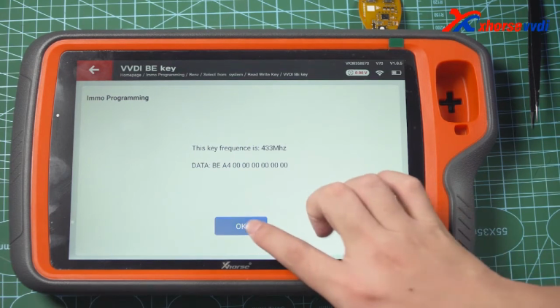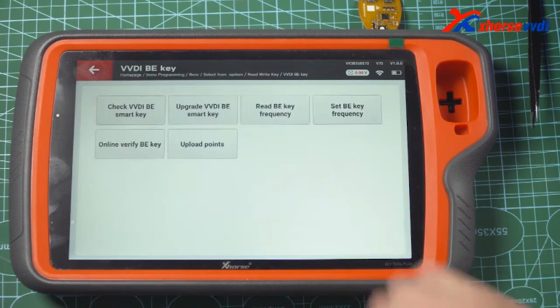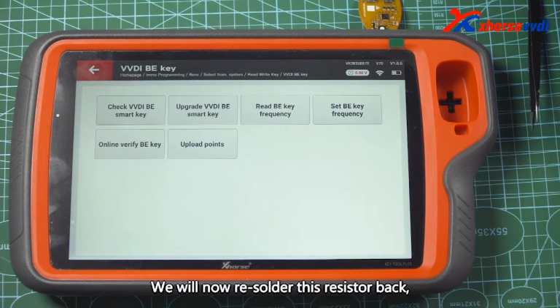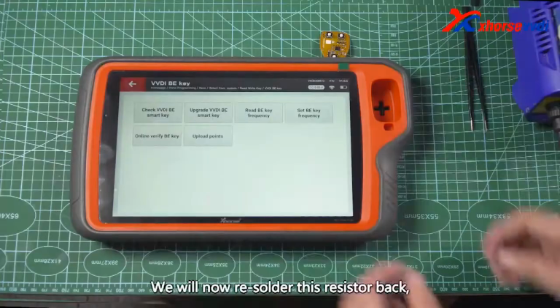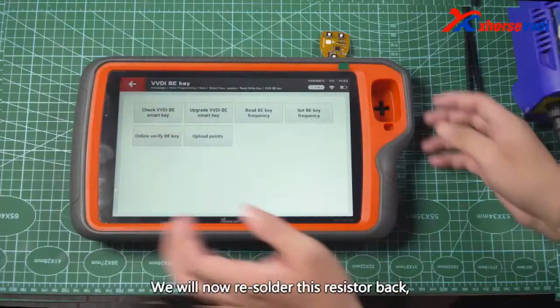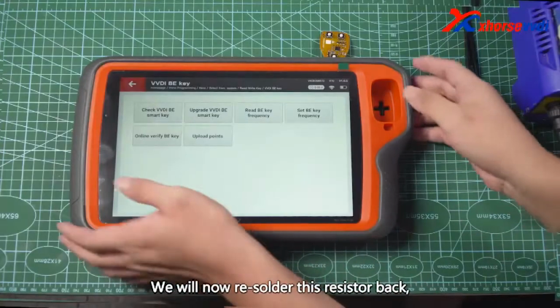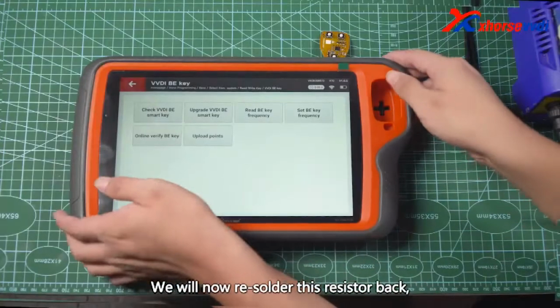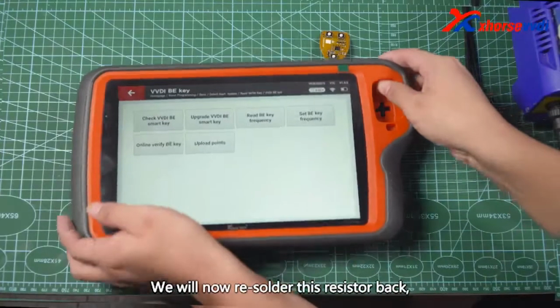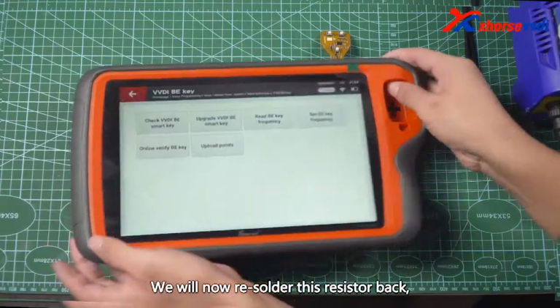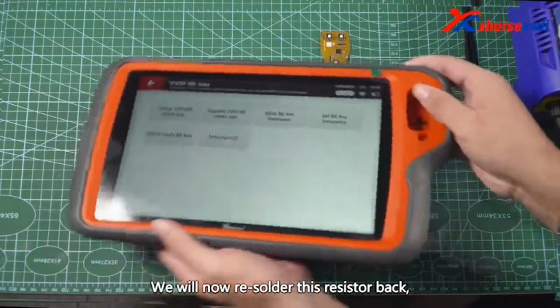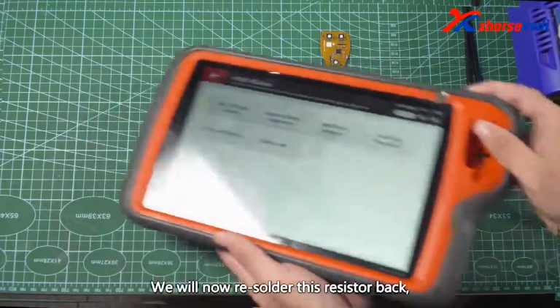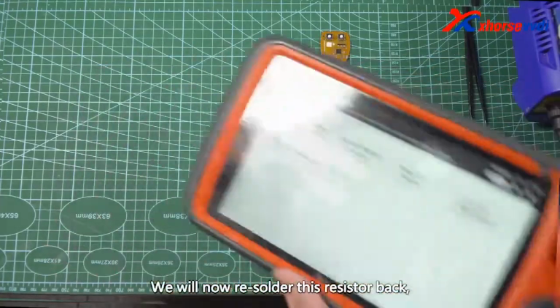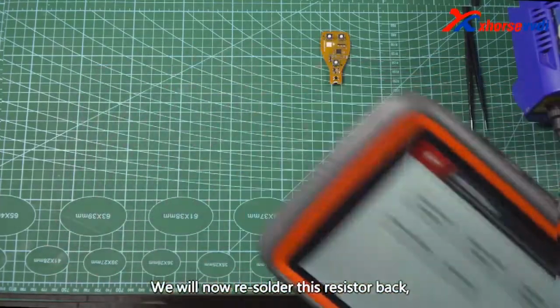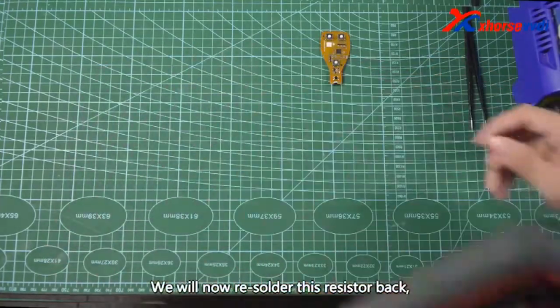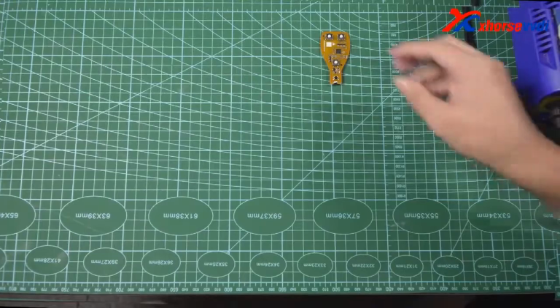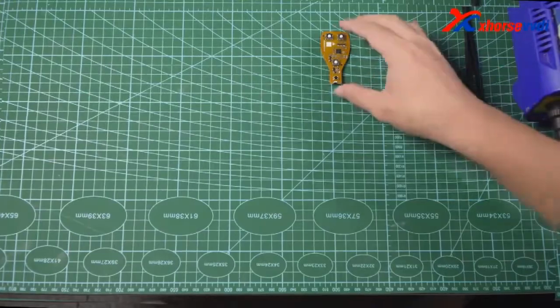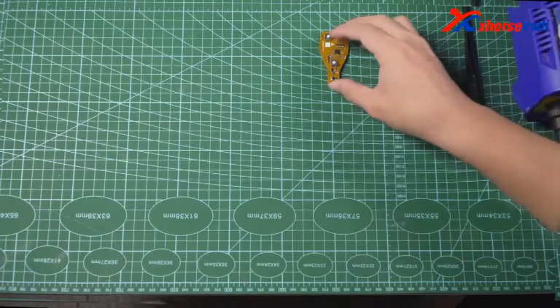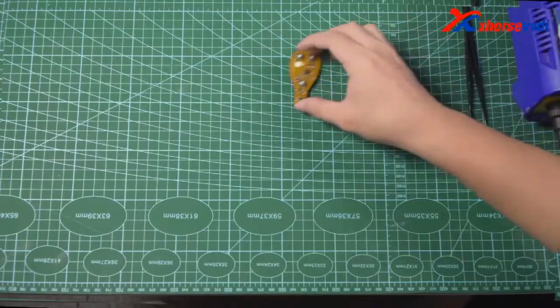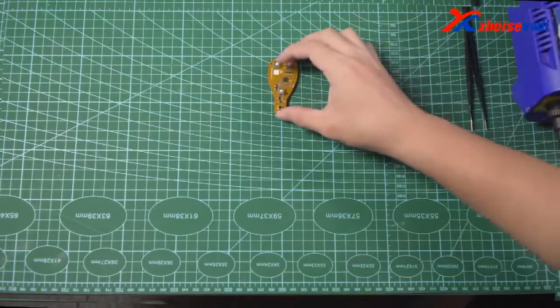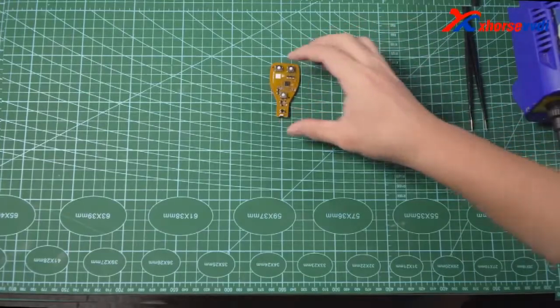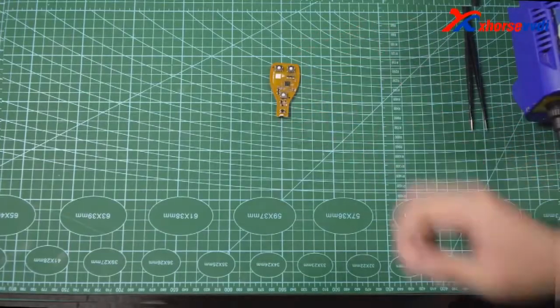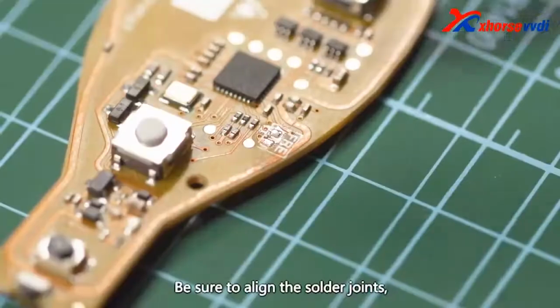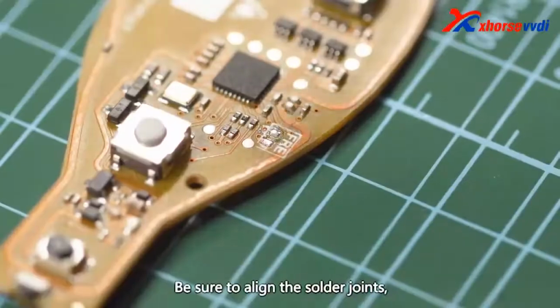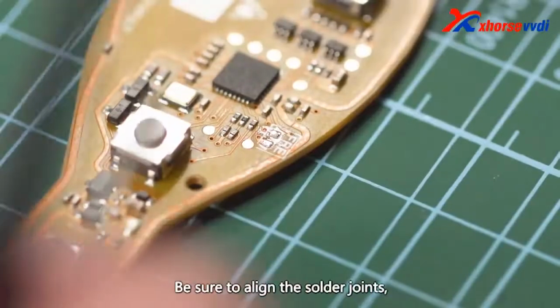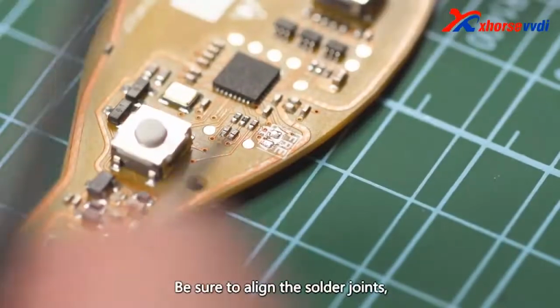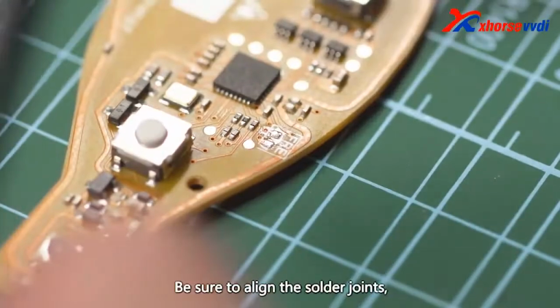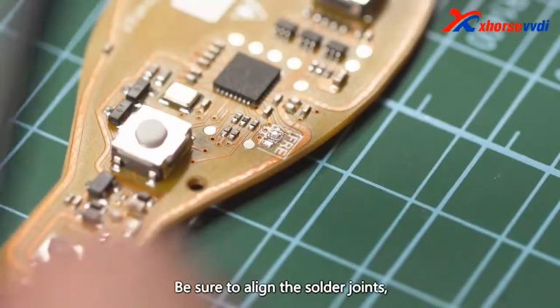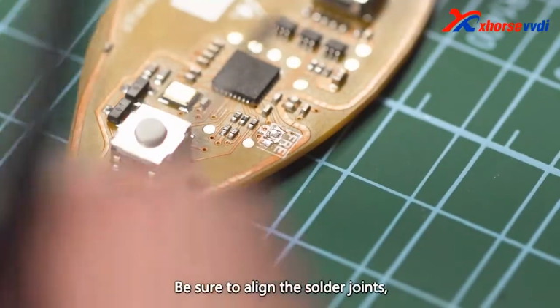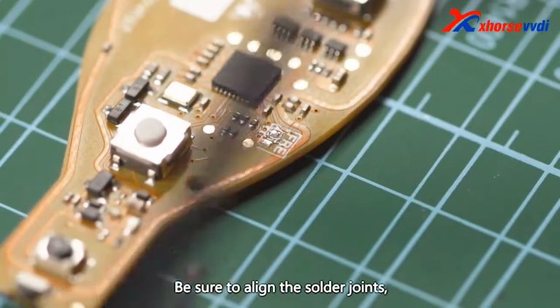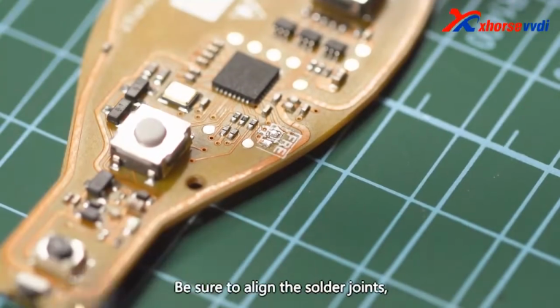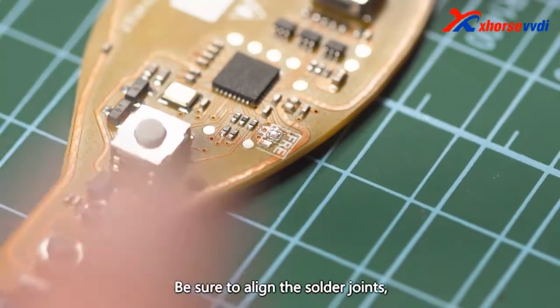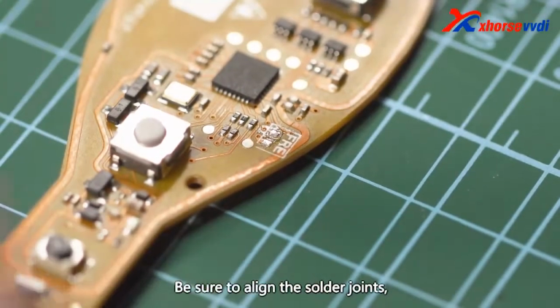We will now re-solder this resistor back. Be sure to align the solder joints.